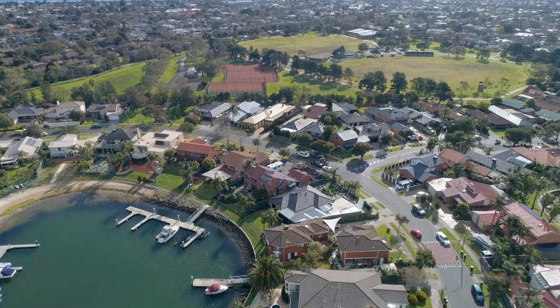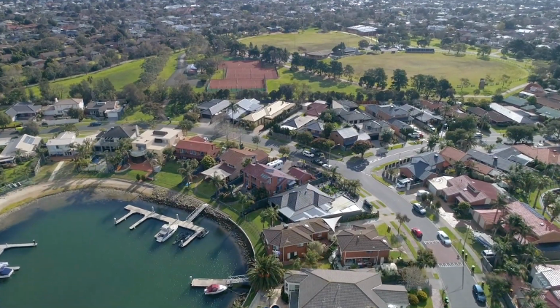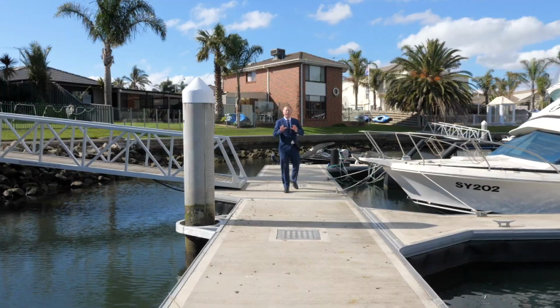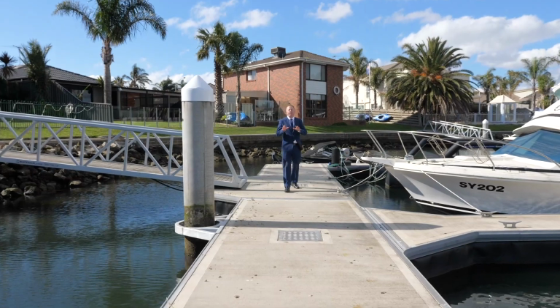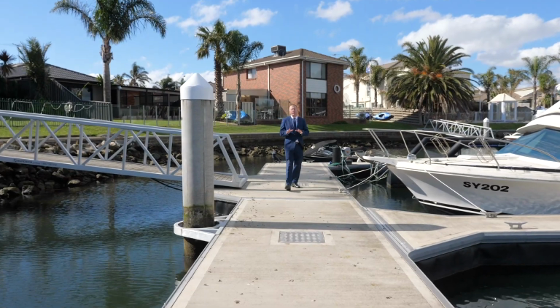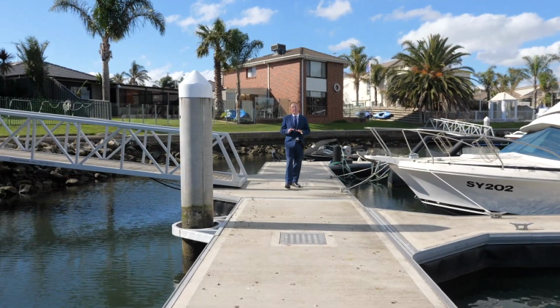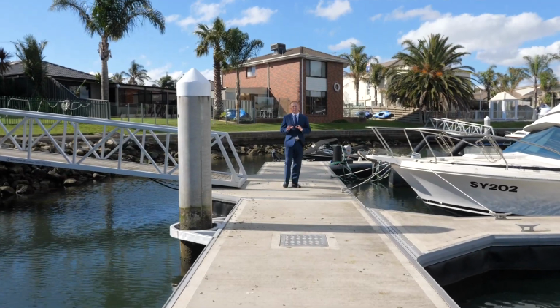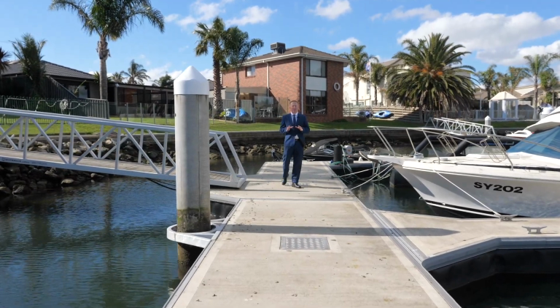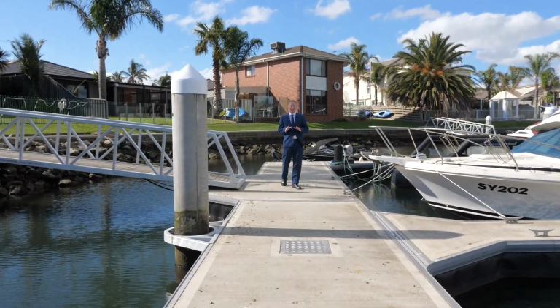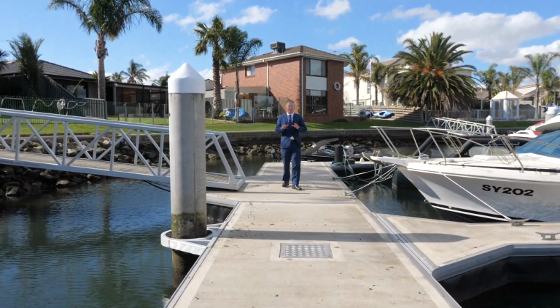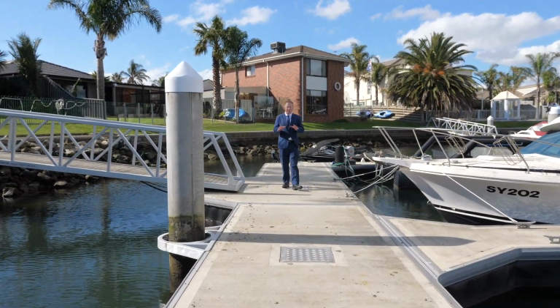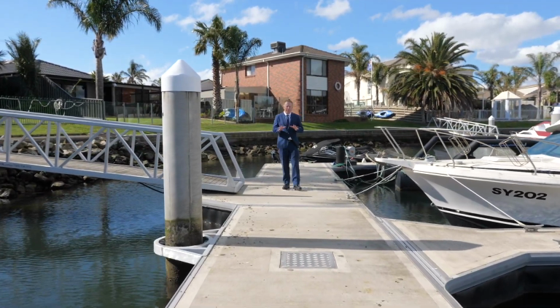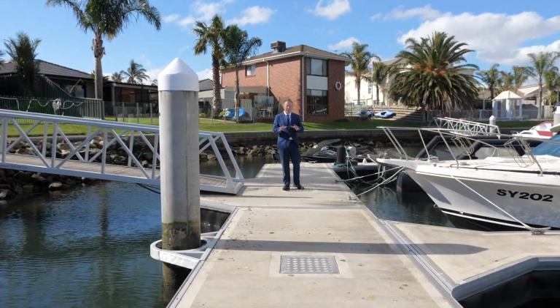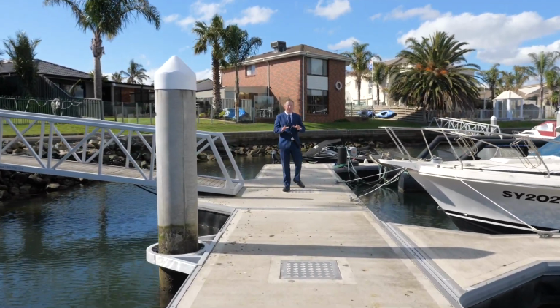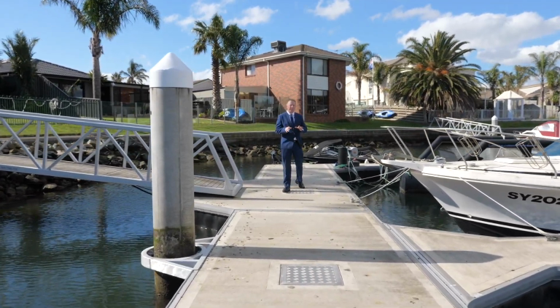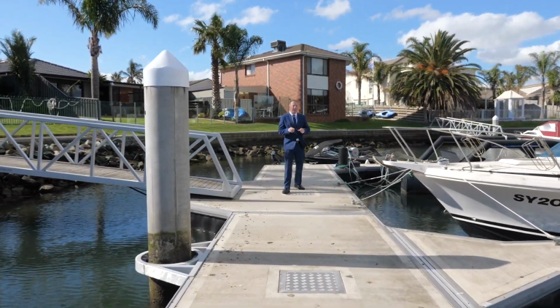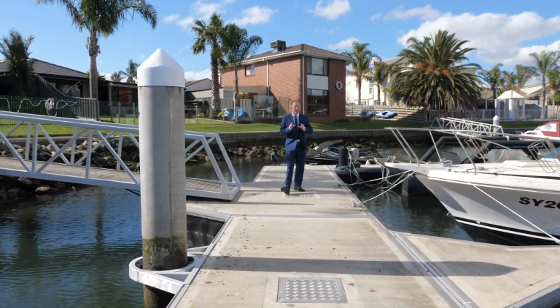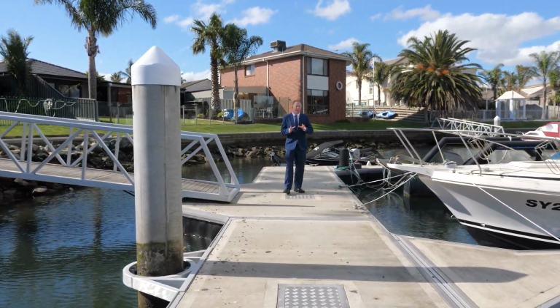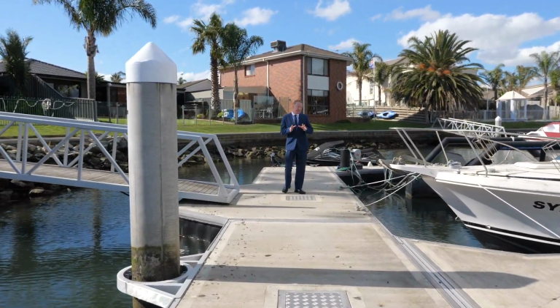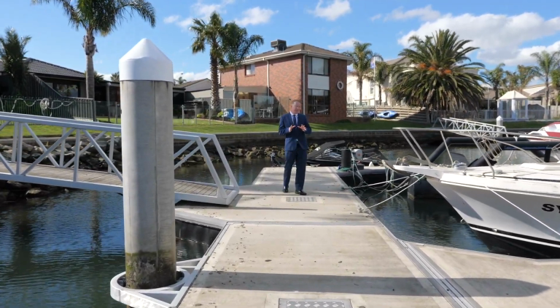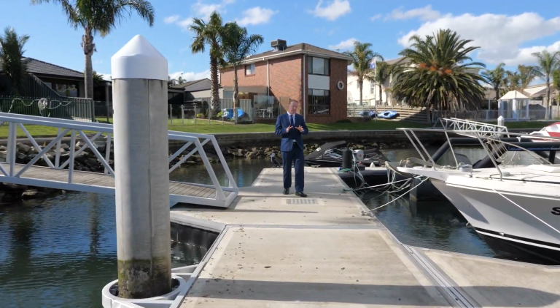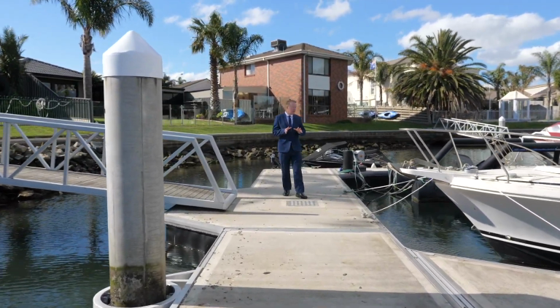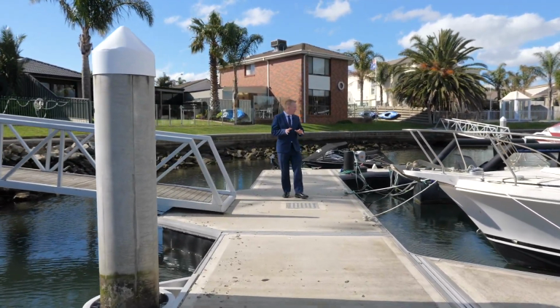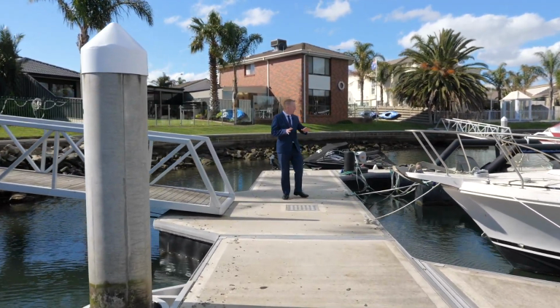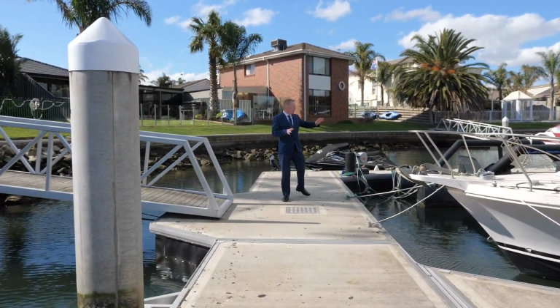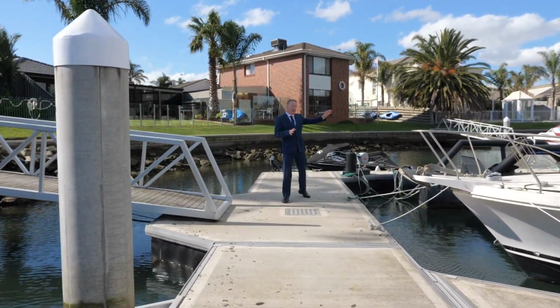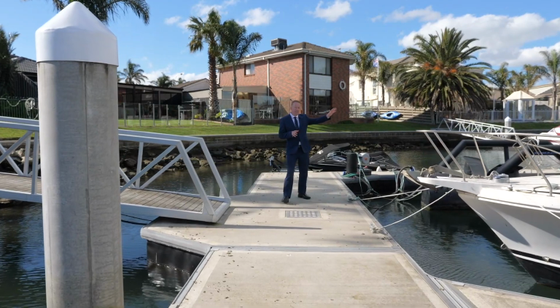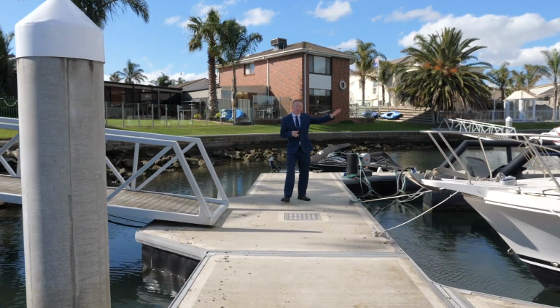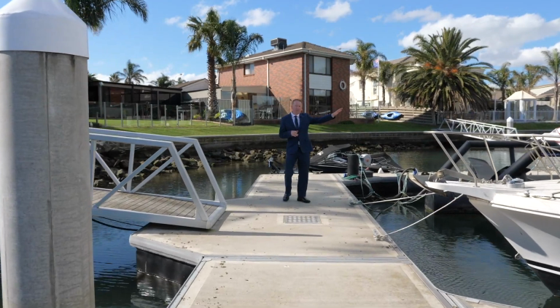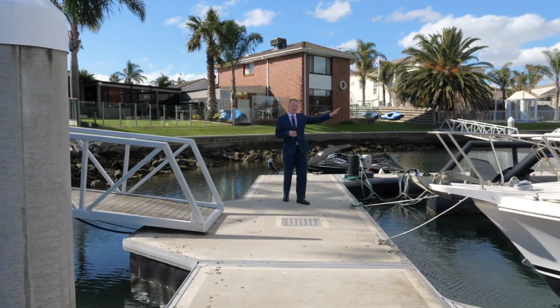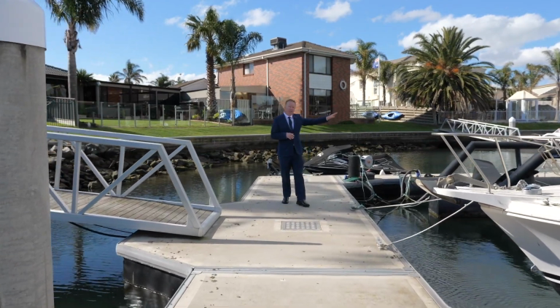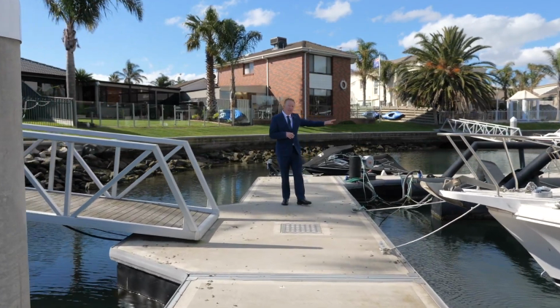You have your newly constructed floating pontoon, ideal for the larger boats as you can drive straight in.